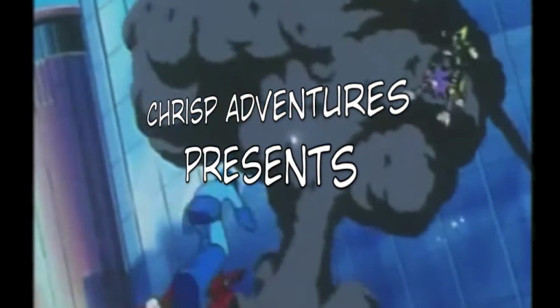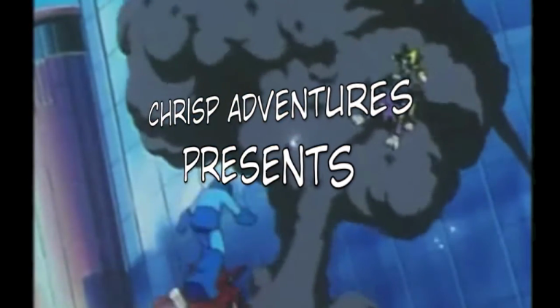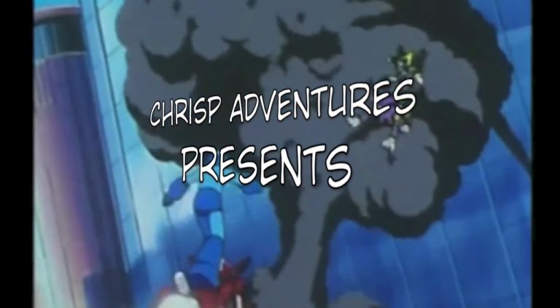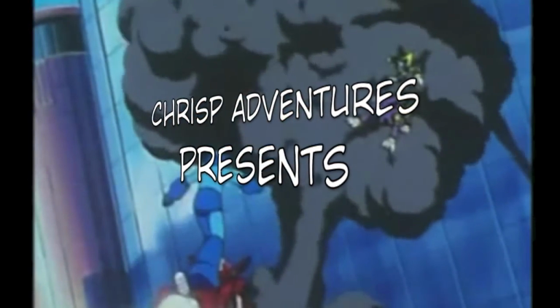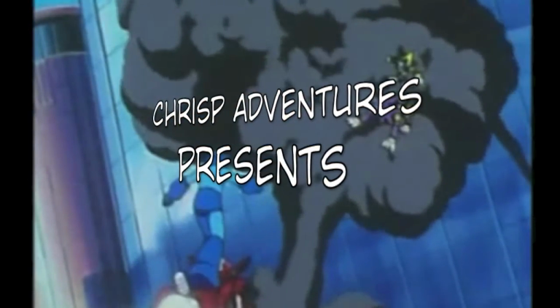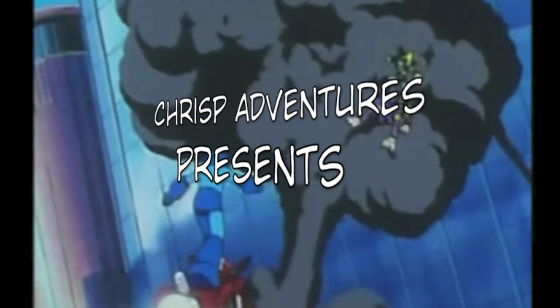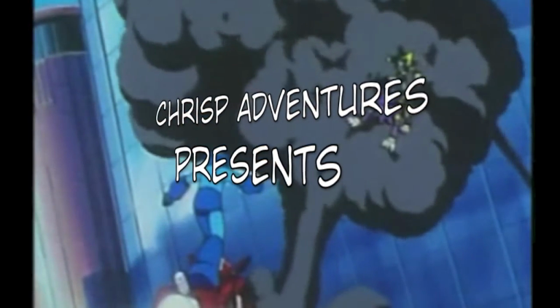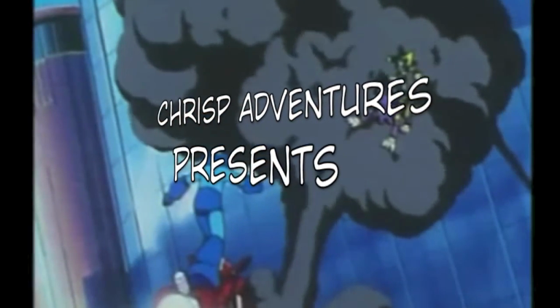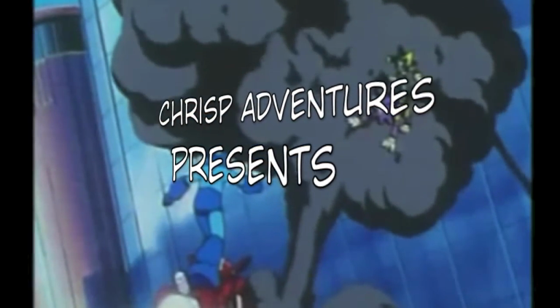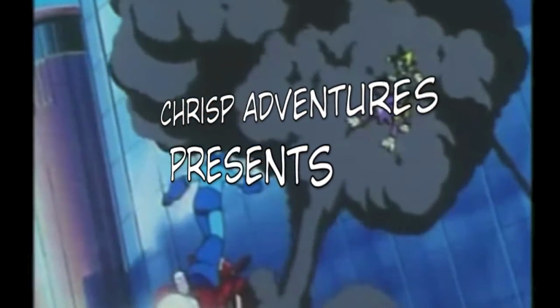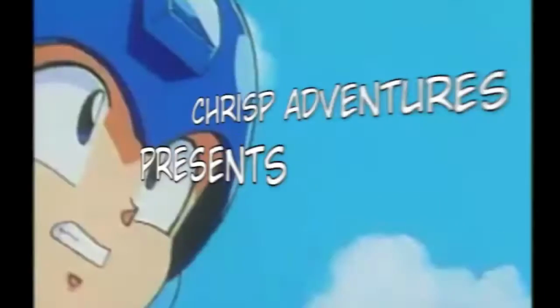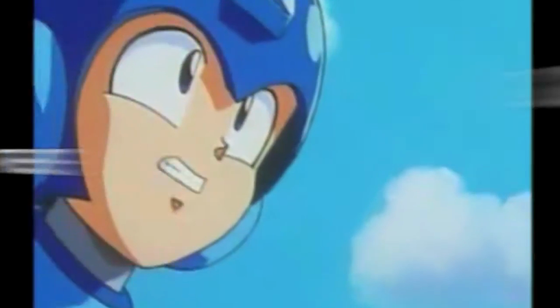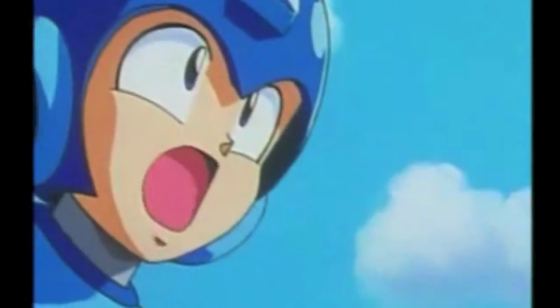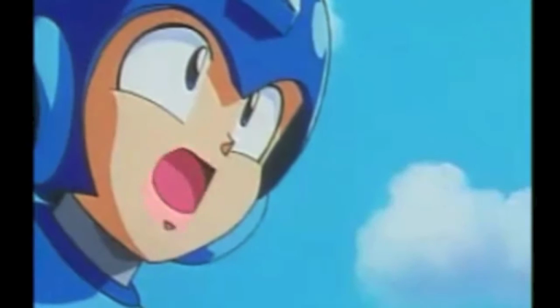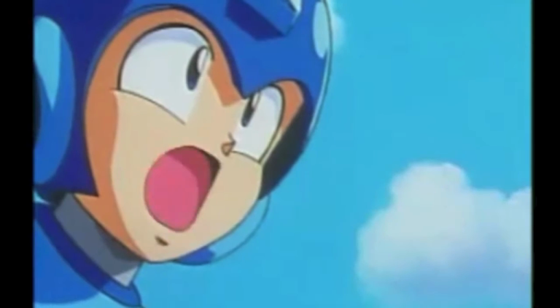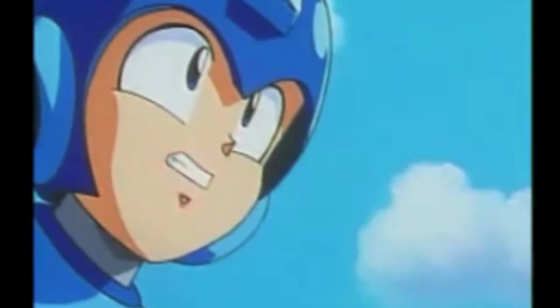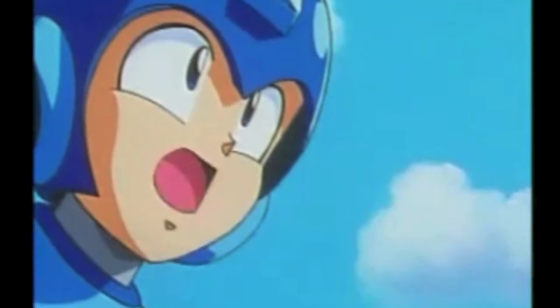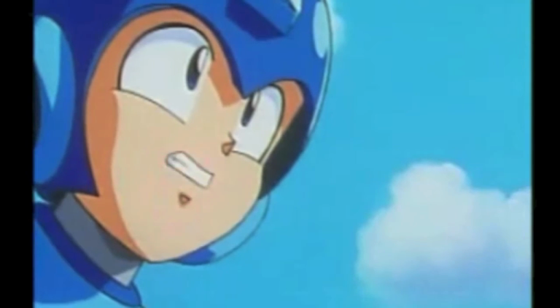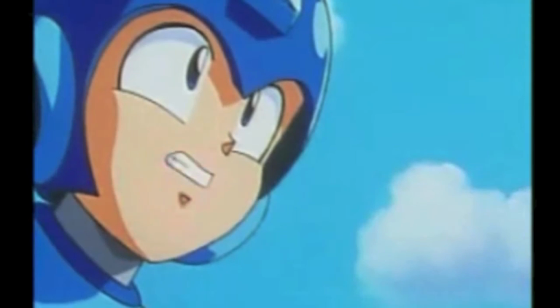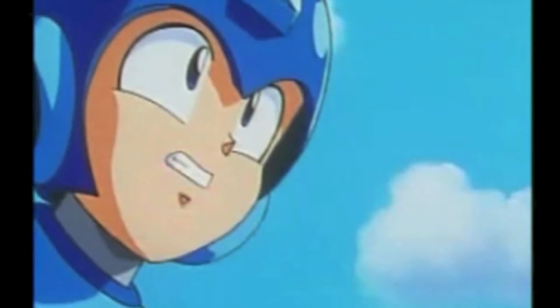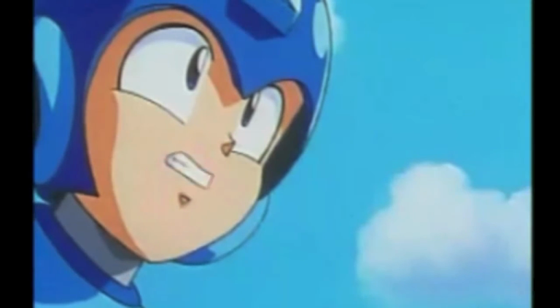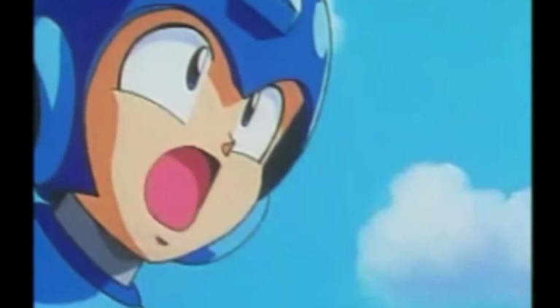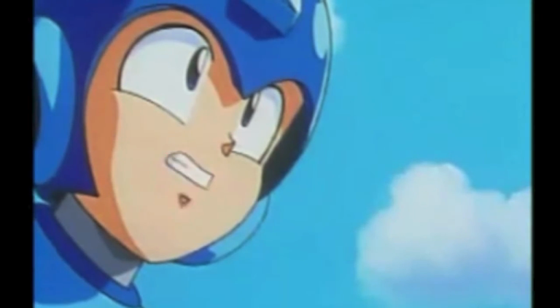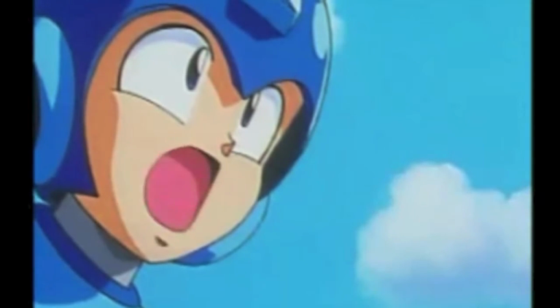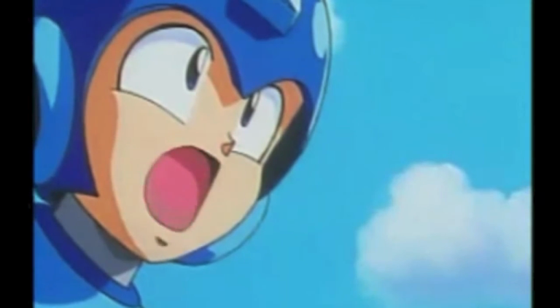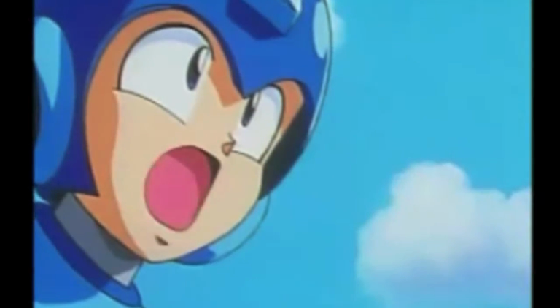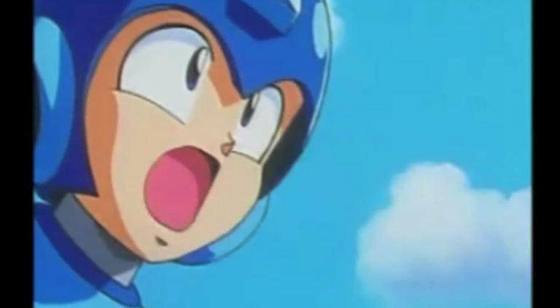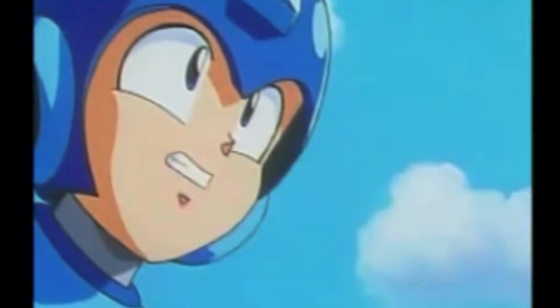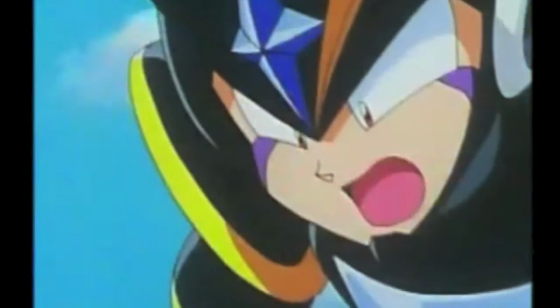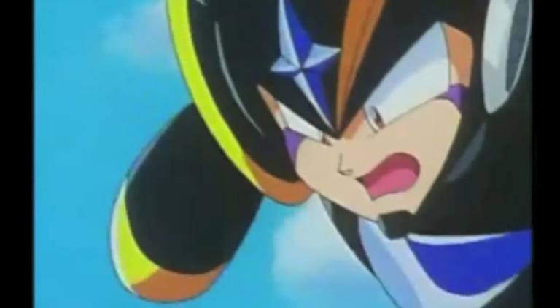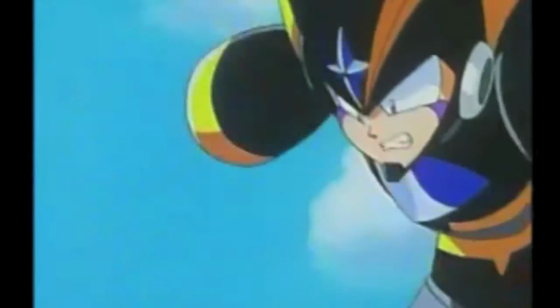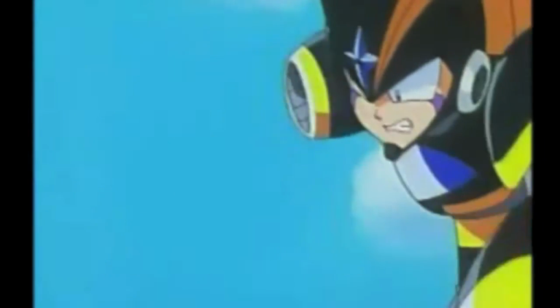Mega Man, today we've finished this! Hey, Zach! Why must I fight you? We are not enemies! Shut up!